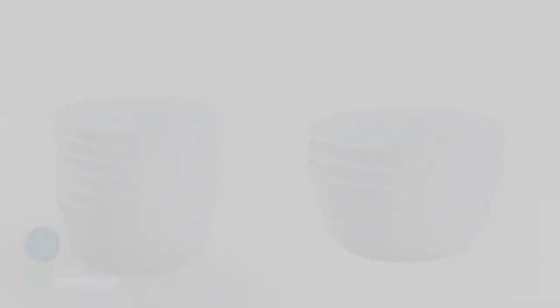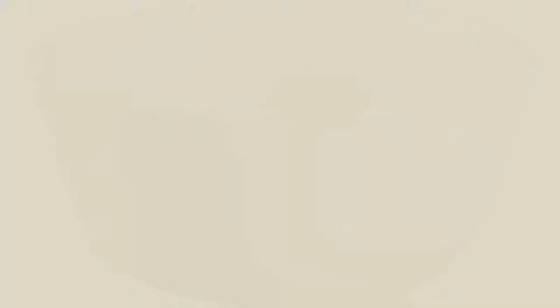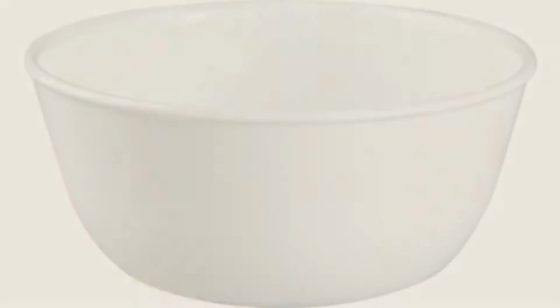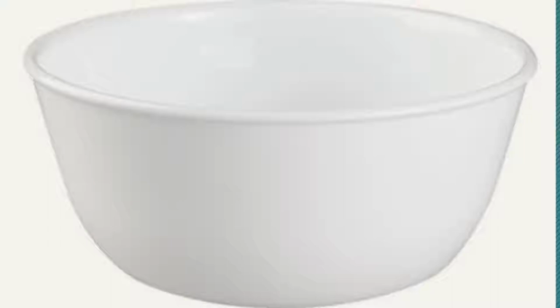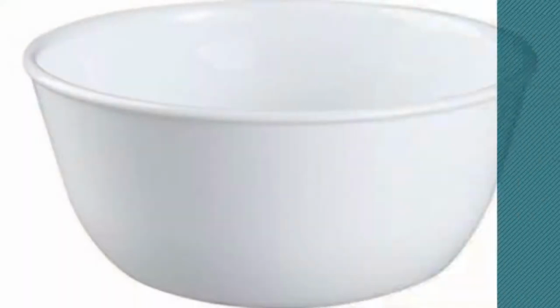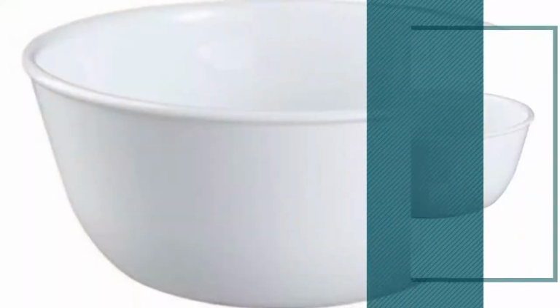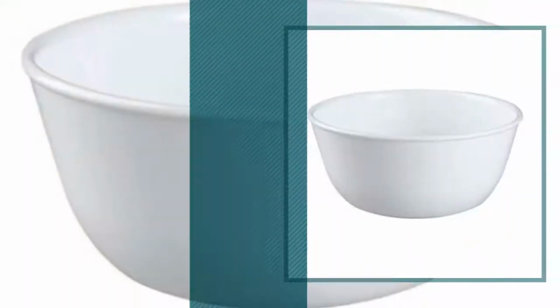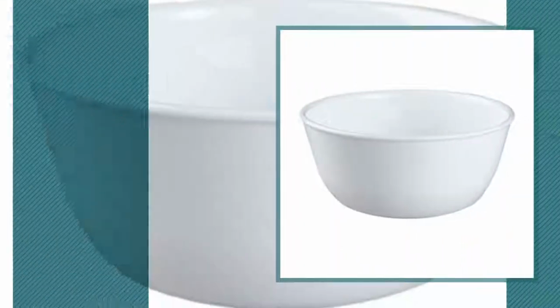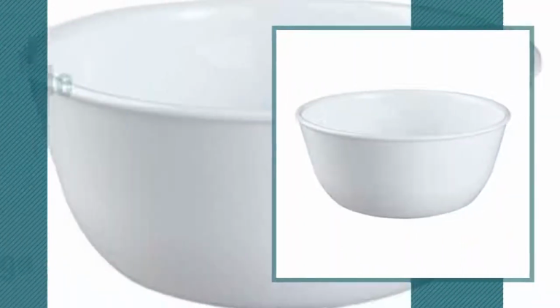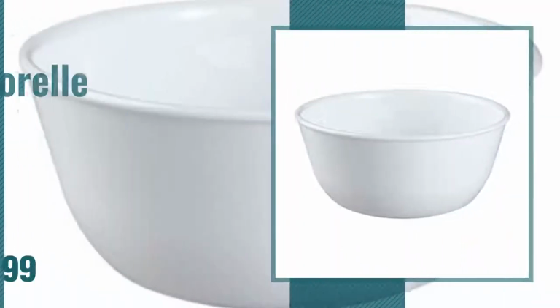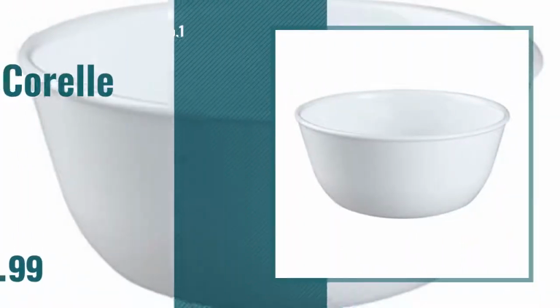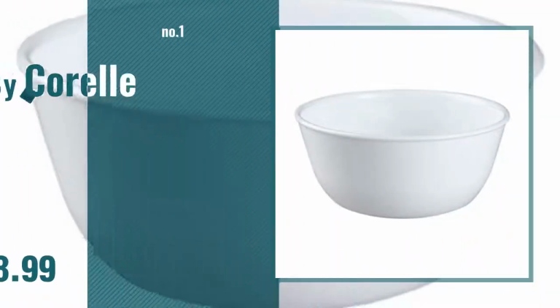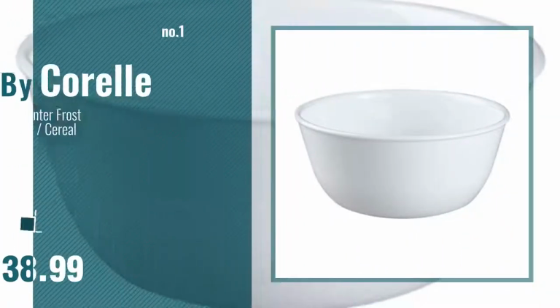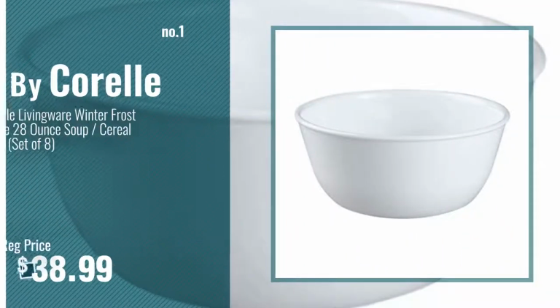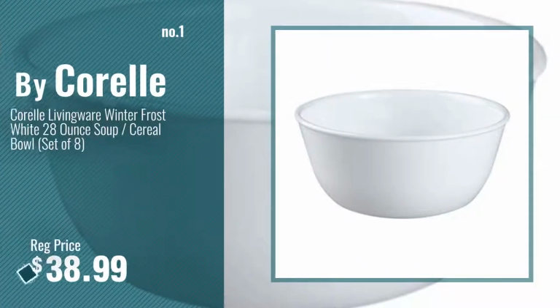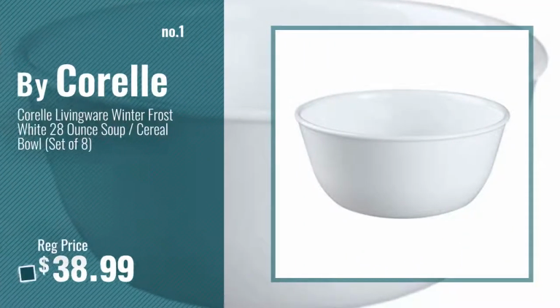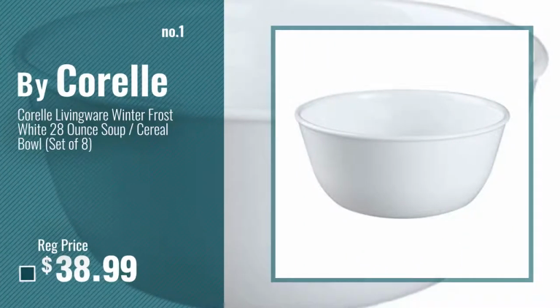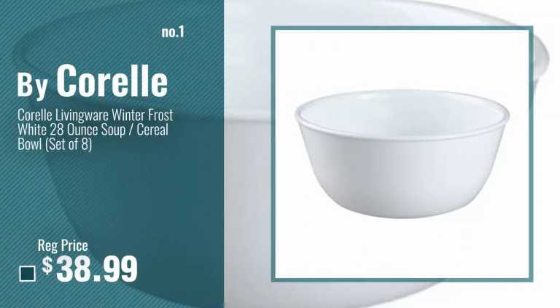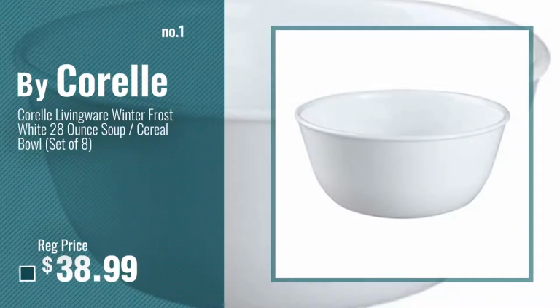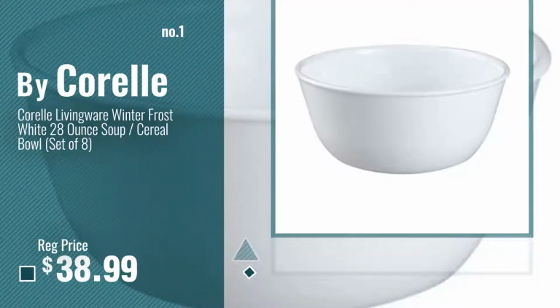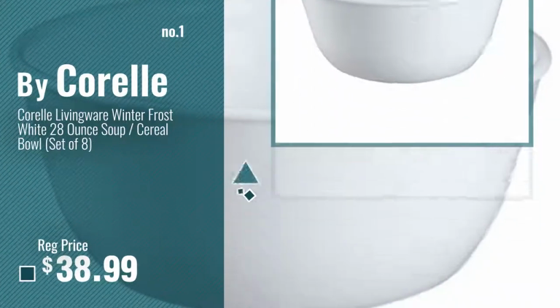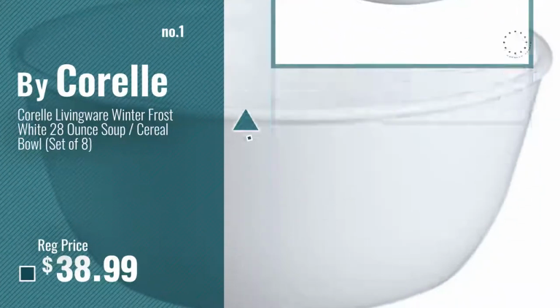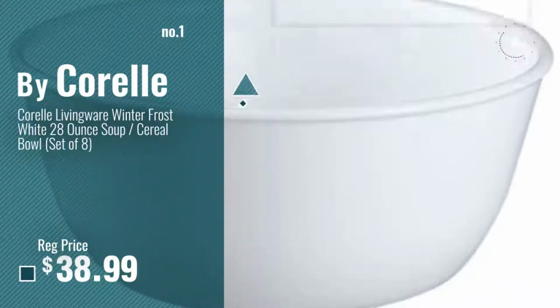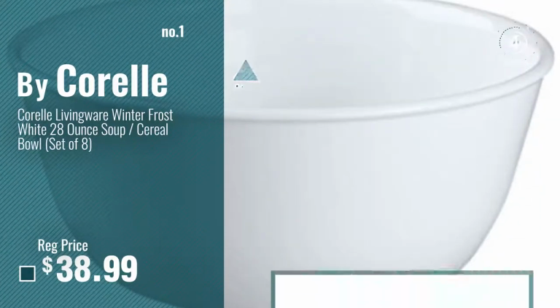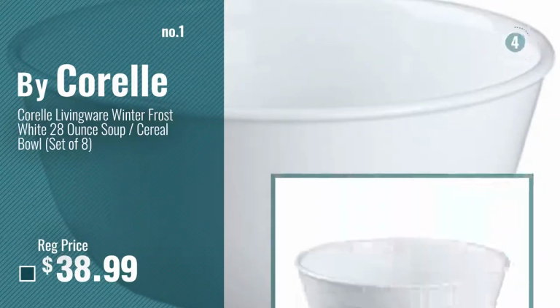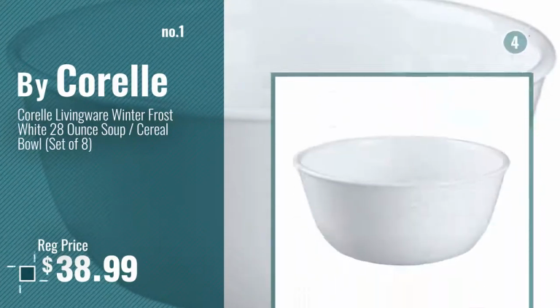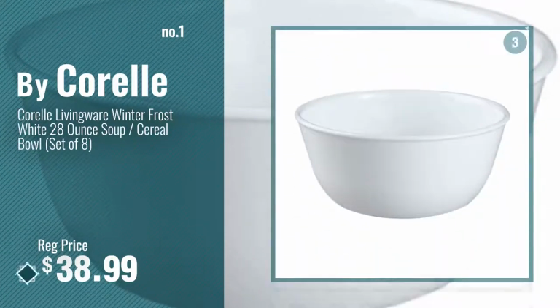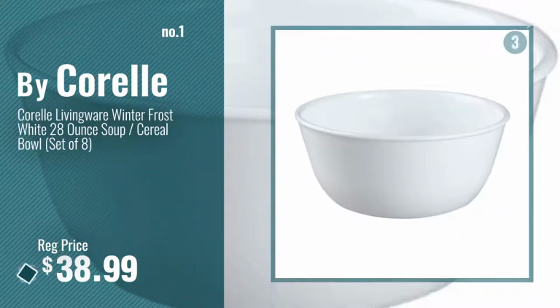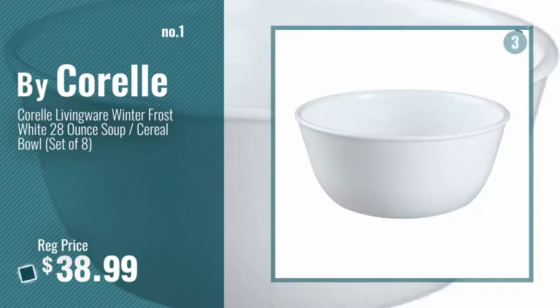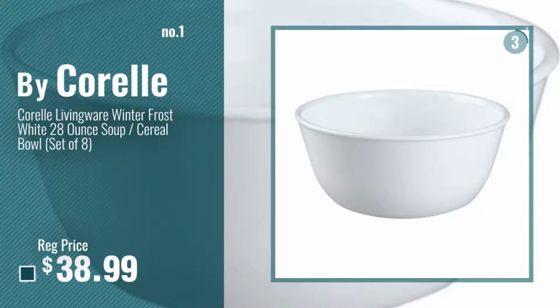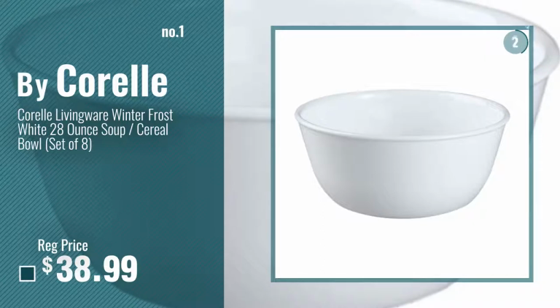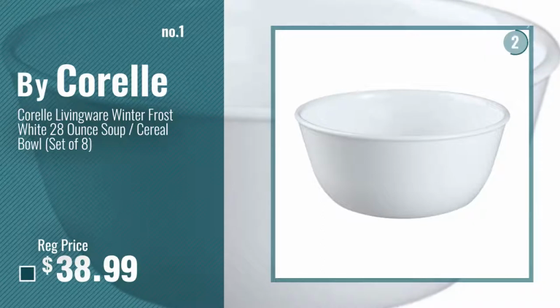Number 1 — Most Popular — by Corel. Watch this video, choose your favorite.